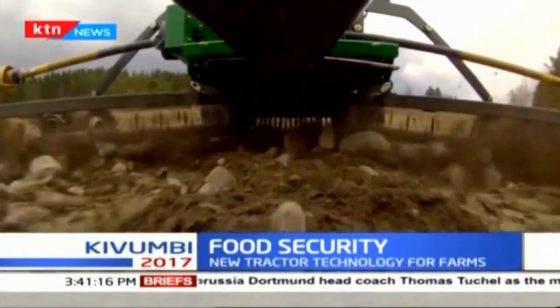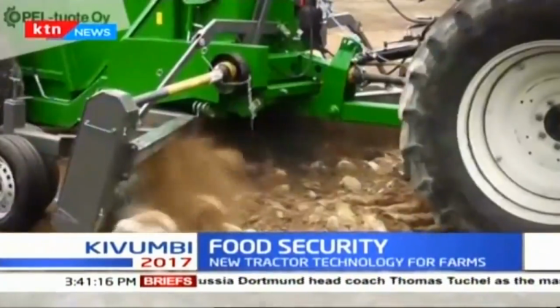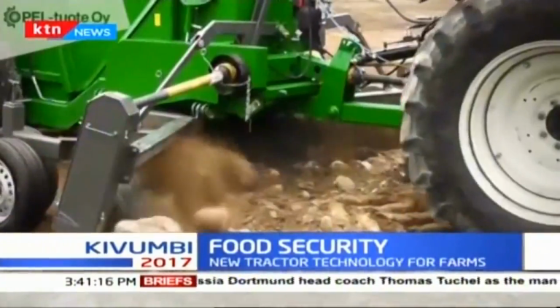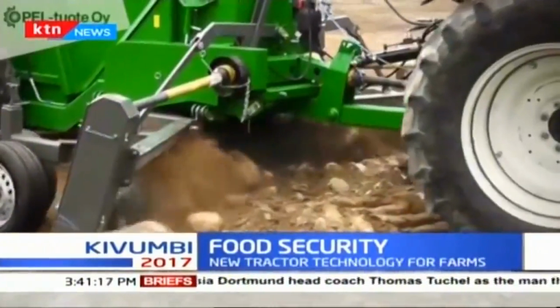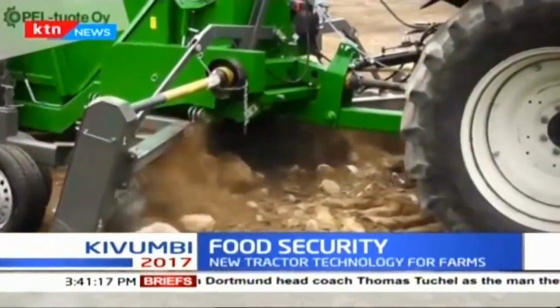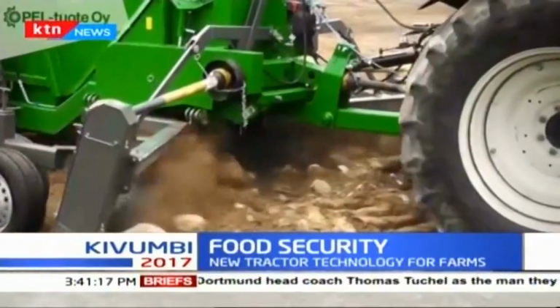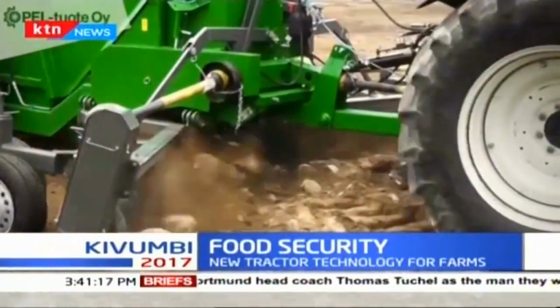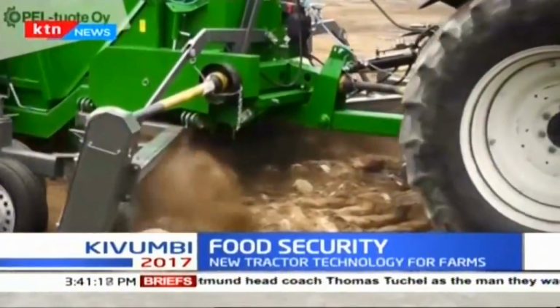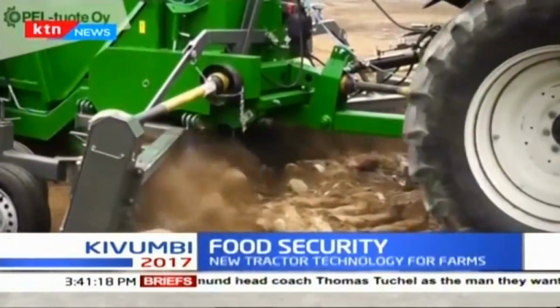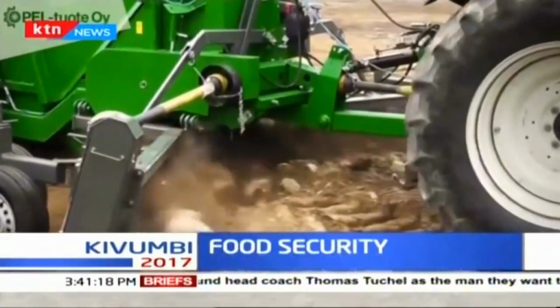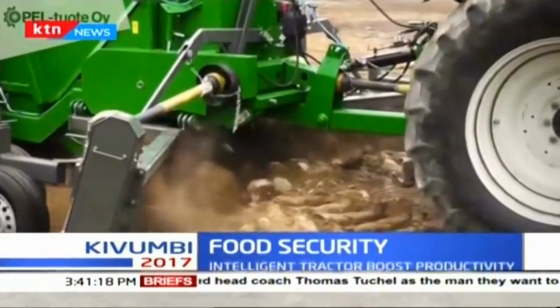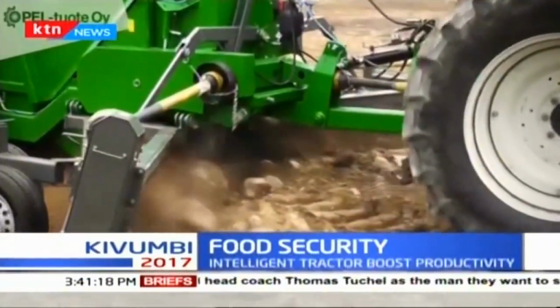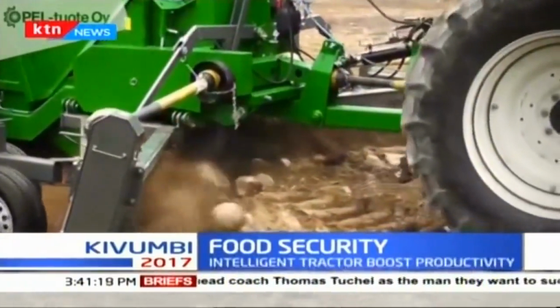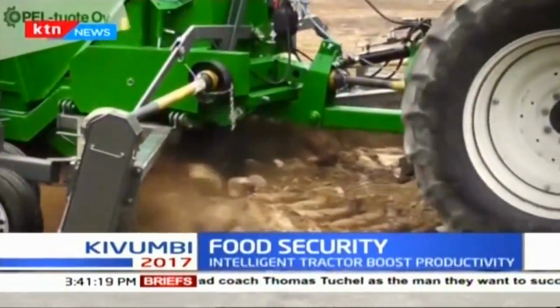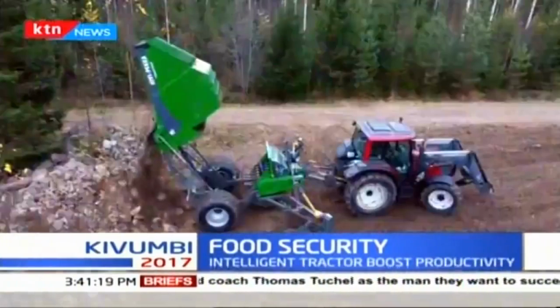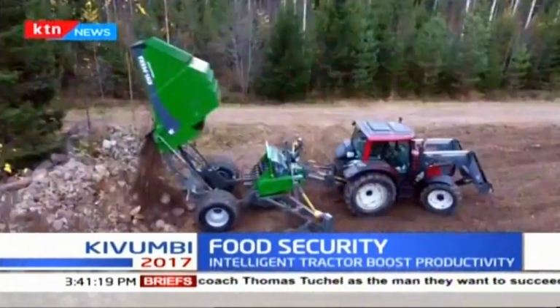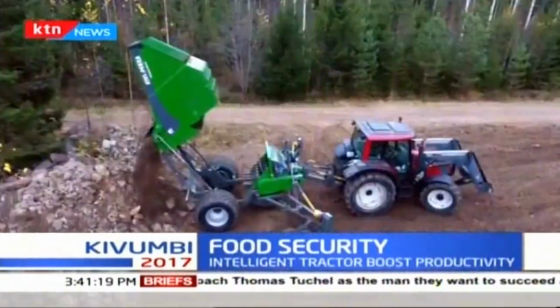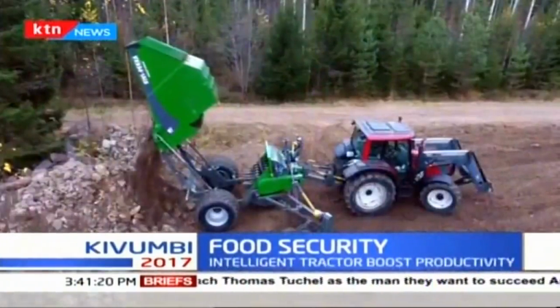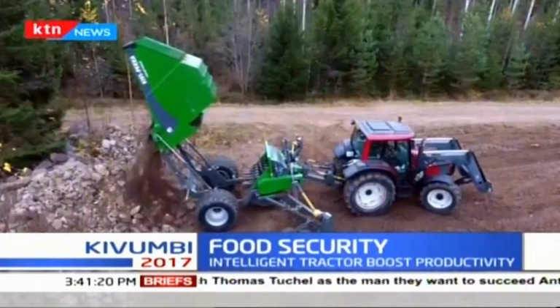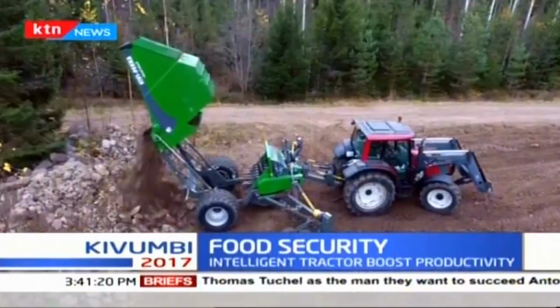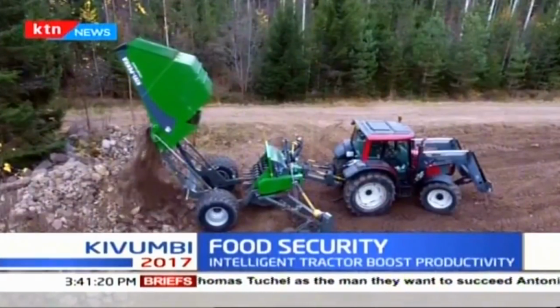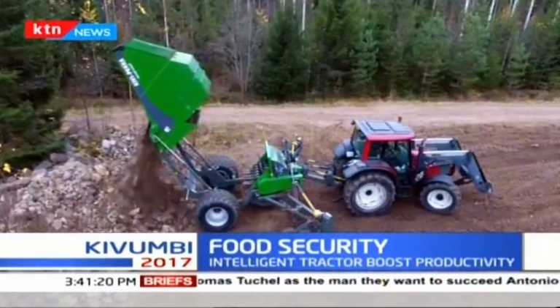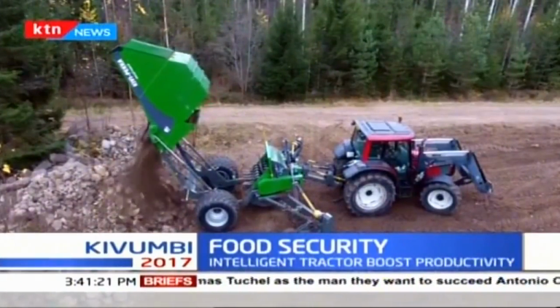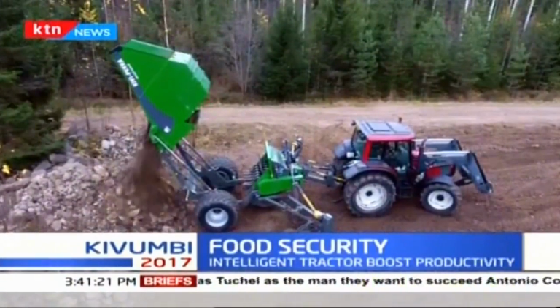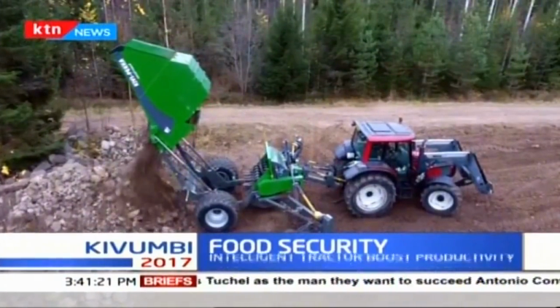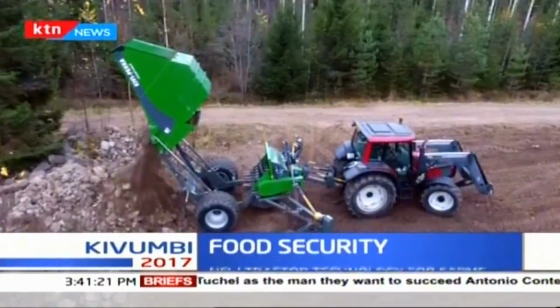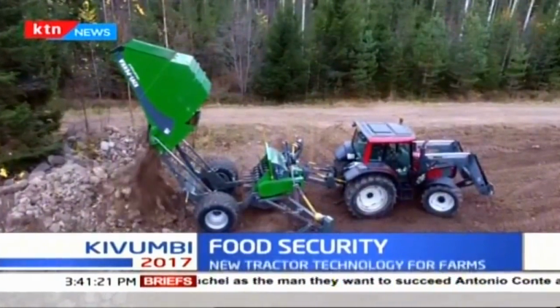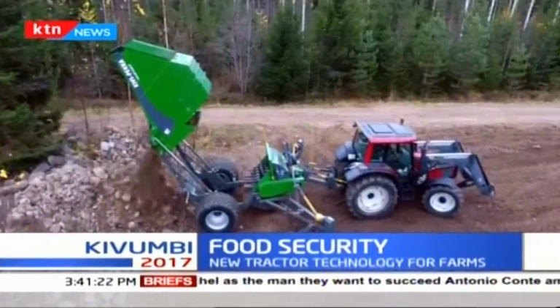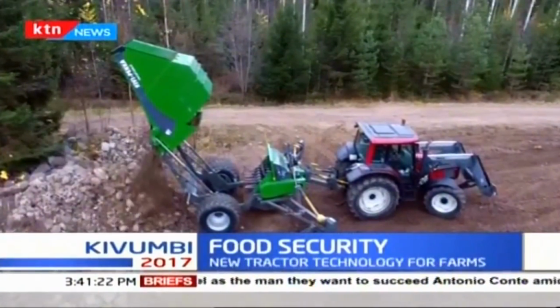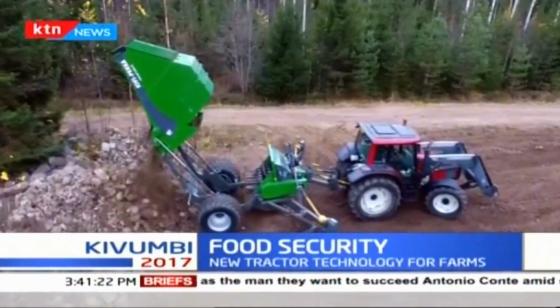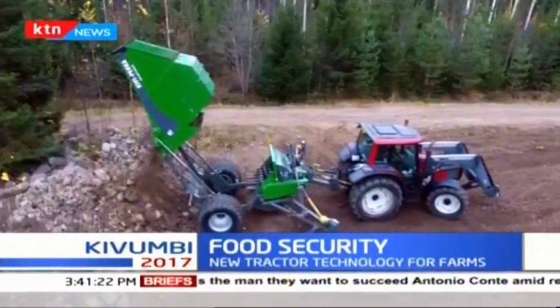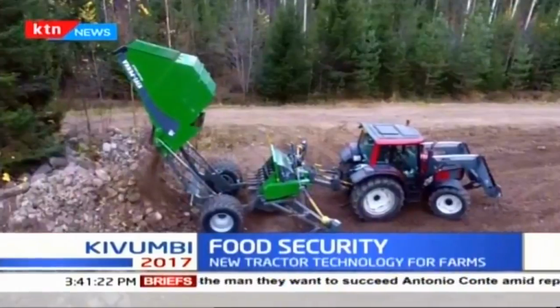The new tractors are presently being rolled out in Eldoret, Kenya, with more counties being targeted.